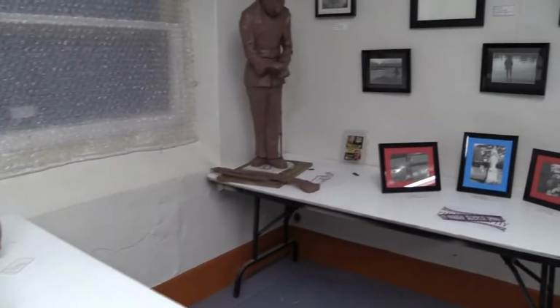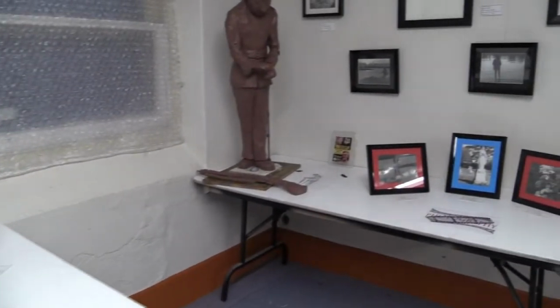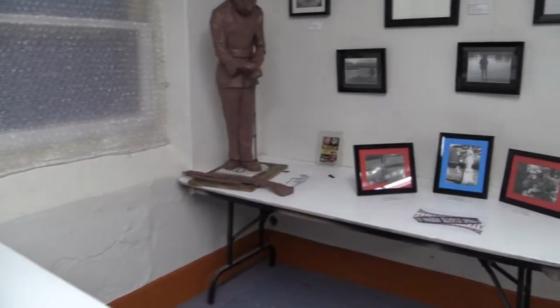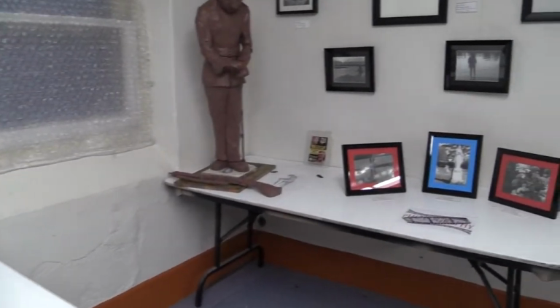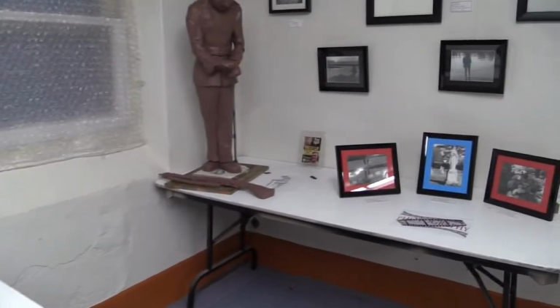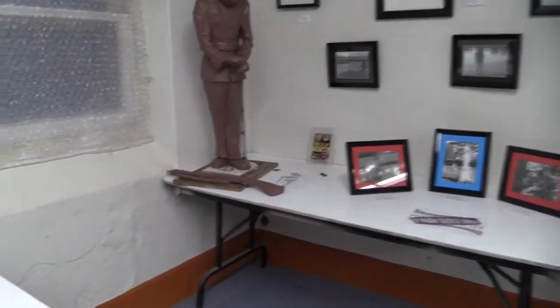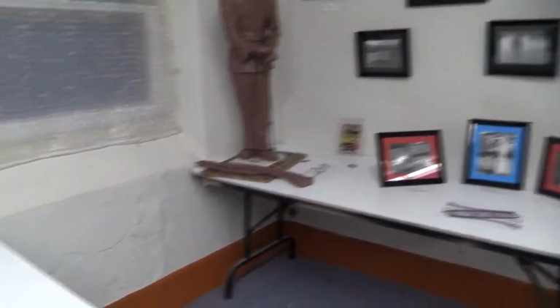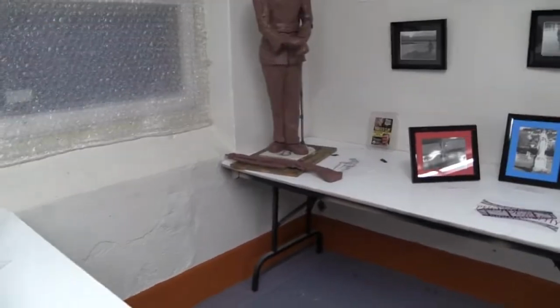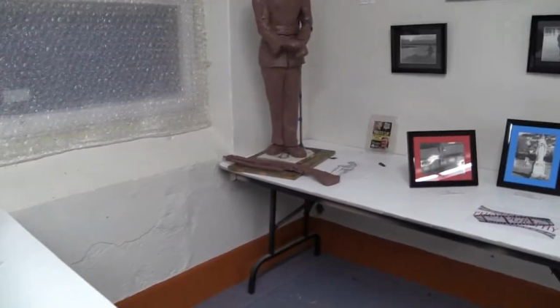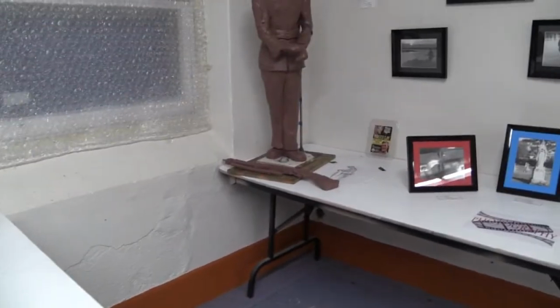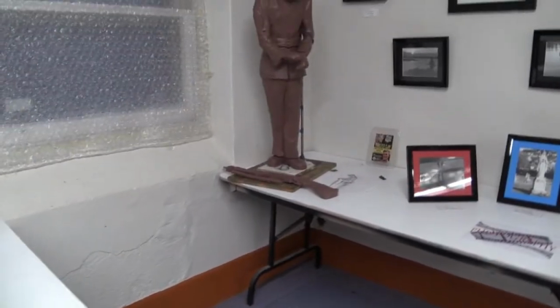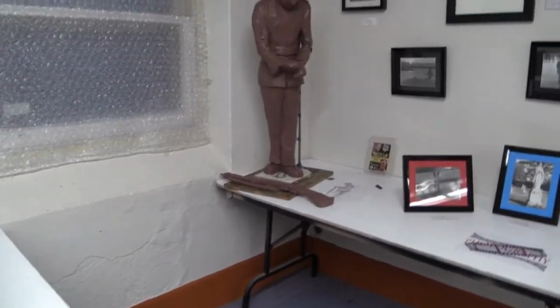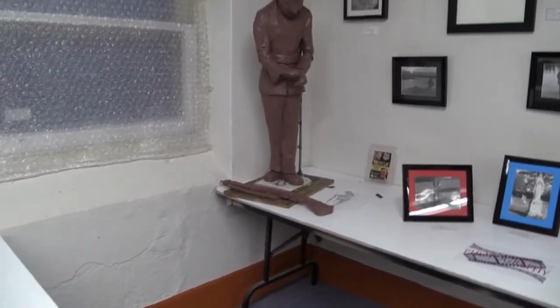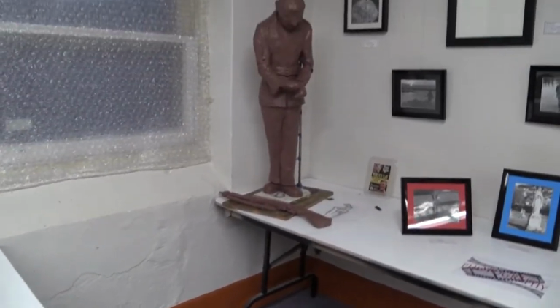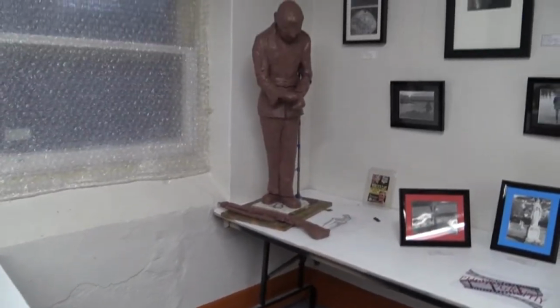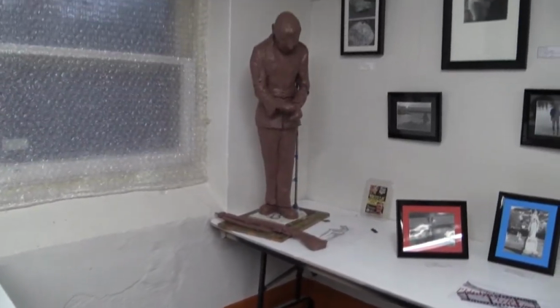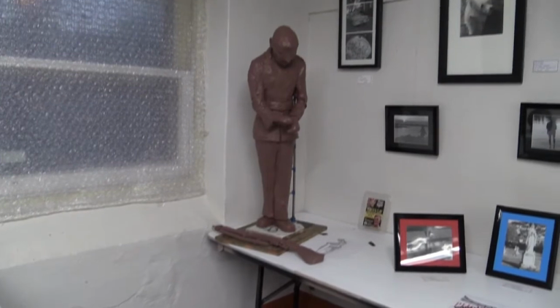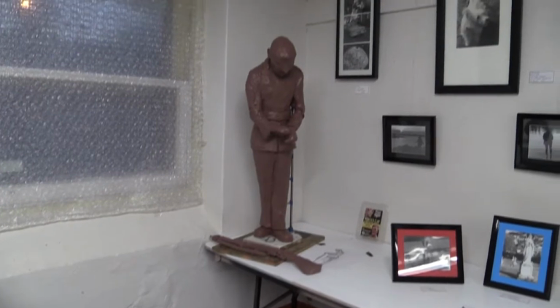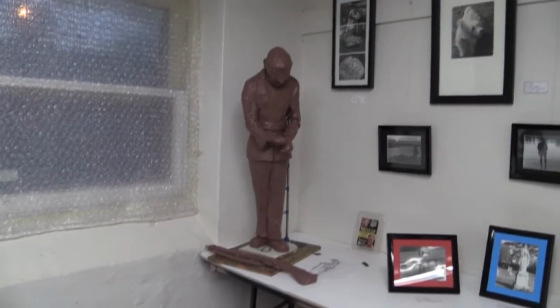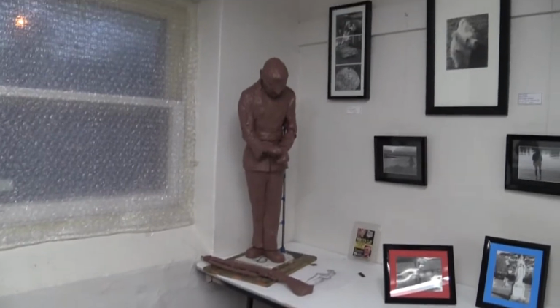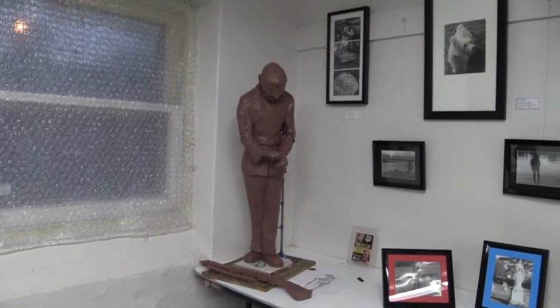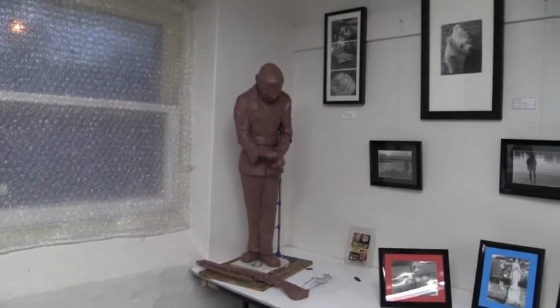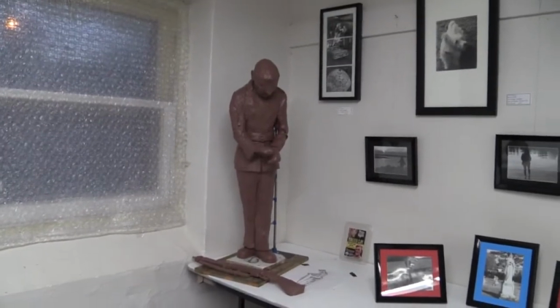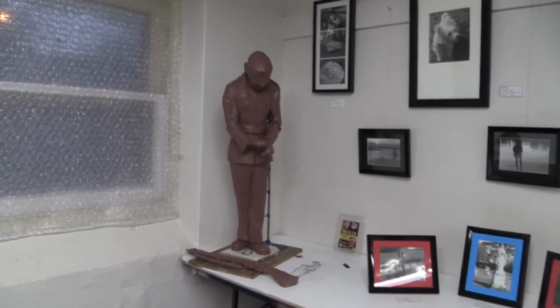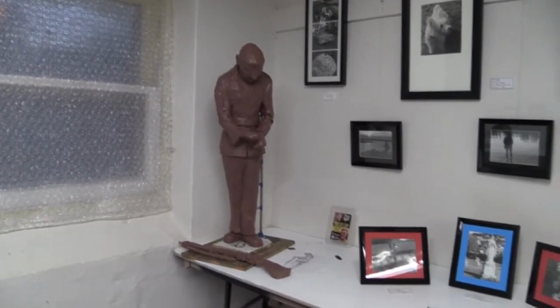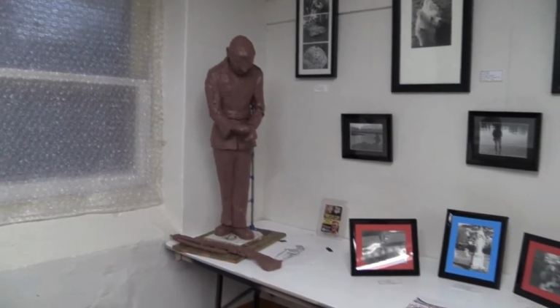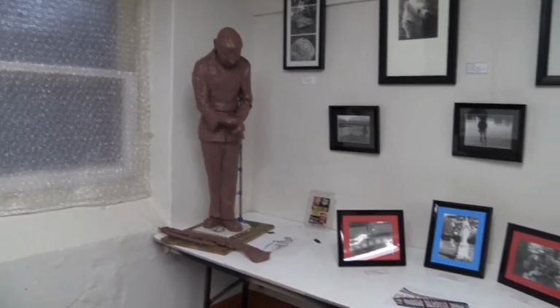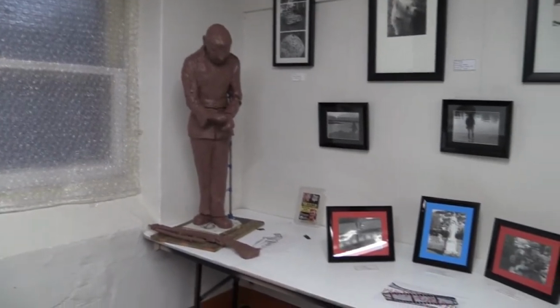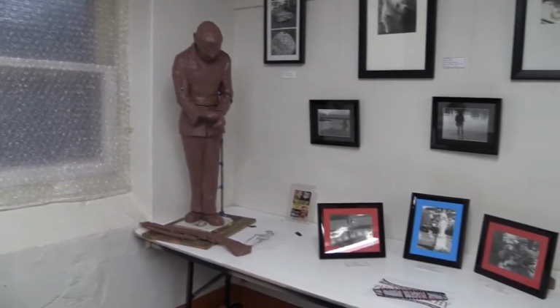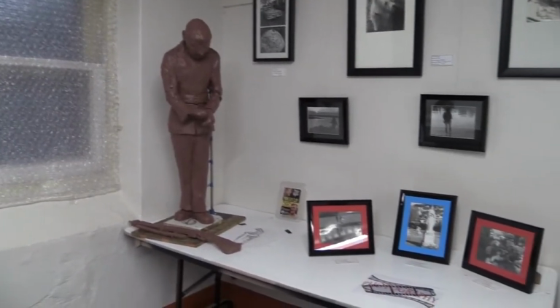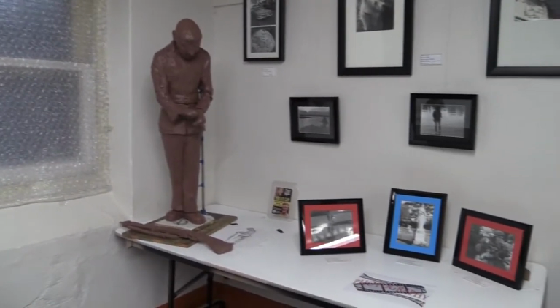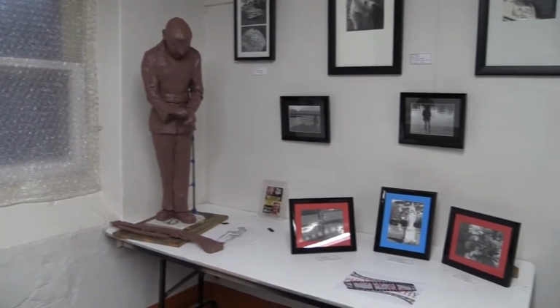Recently we dusted off the dark room and got the photography from film back in action.